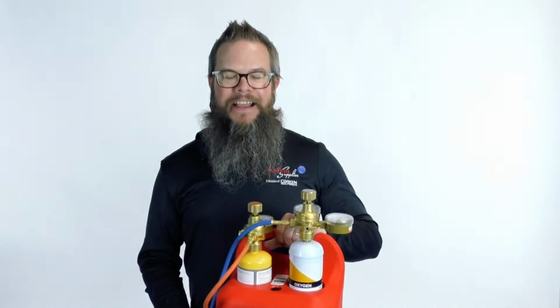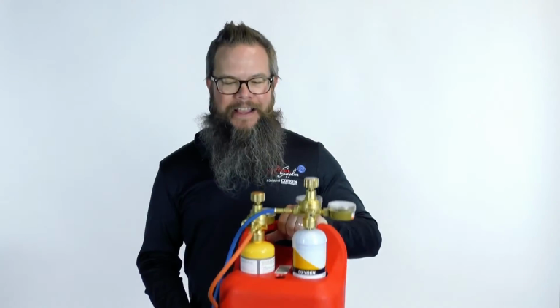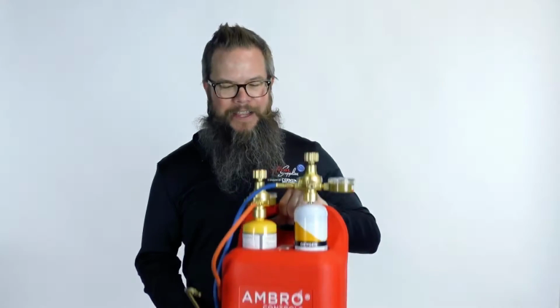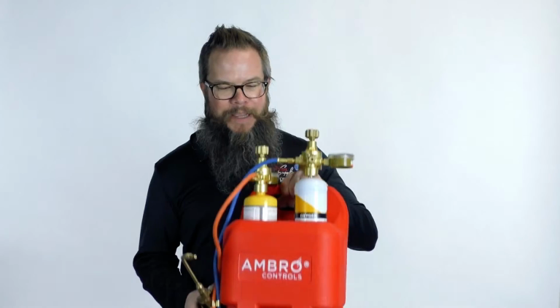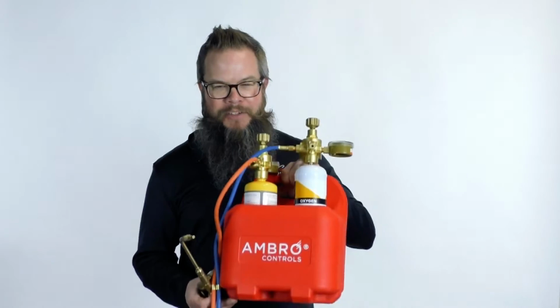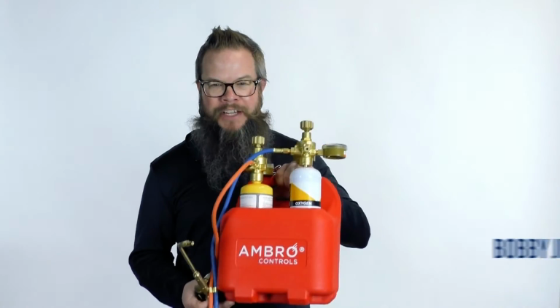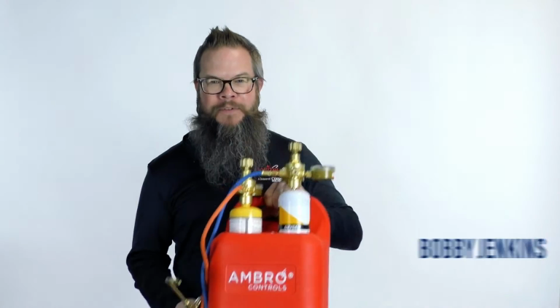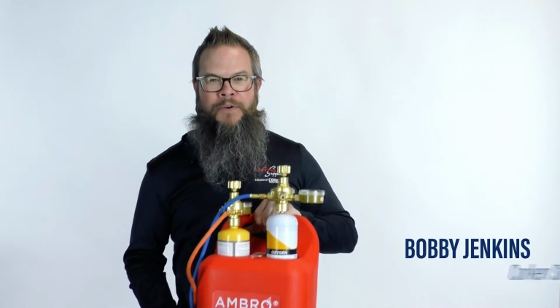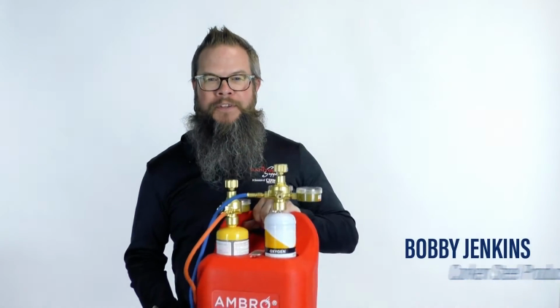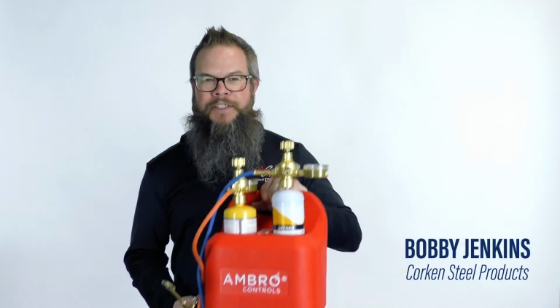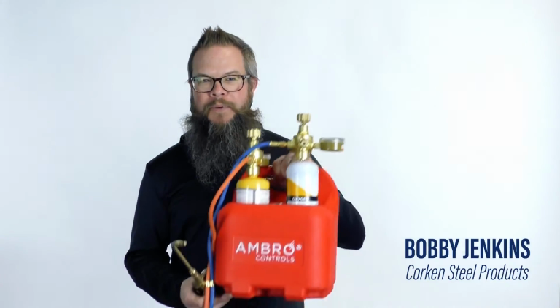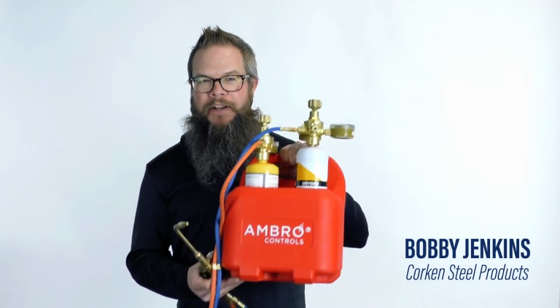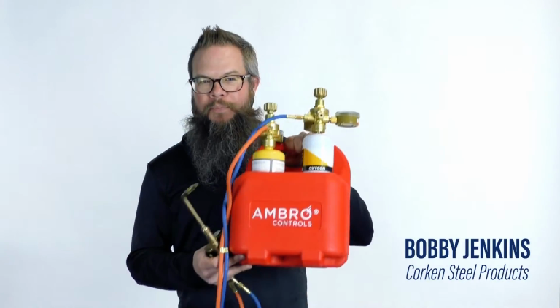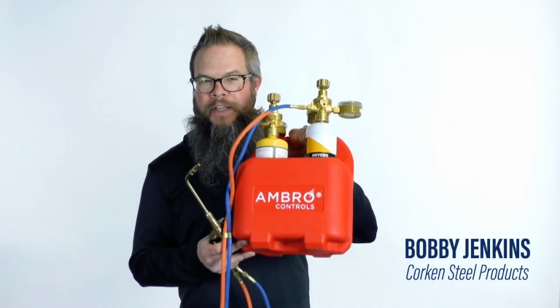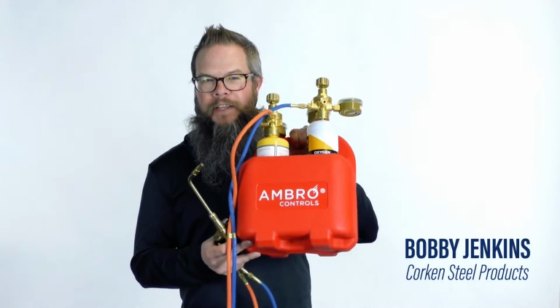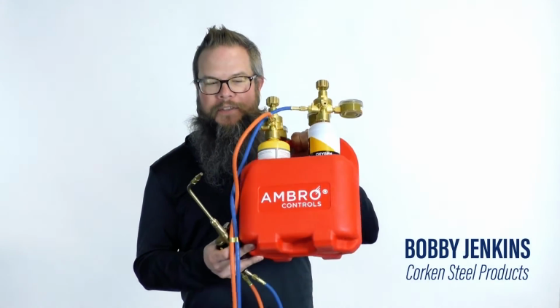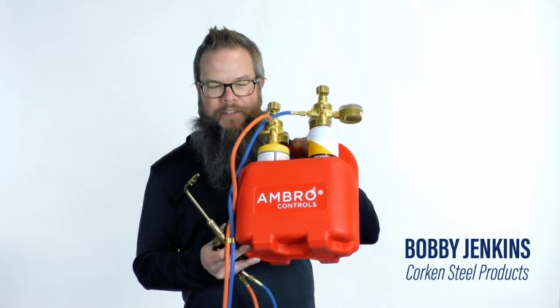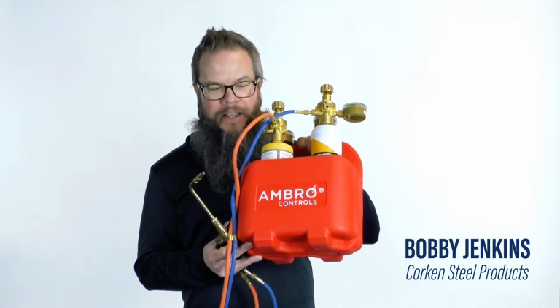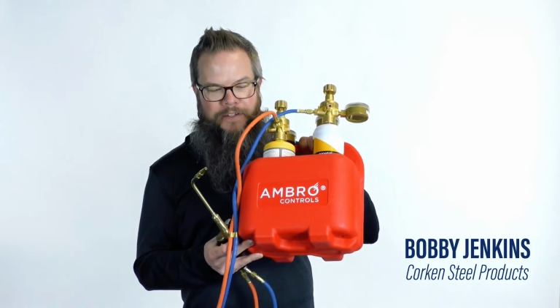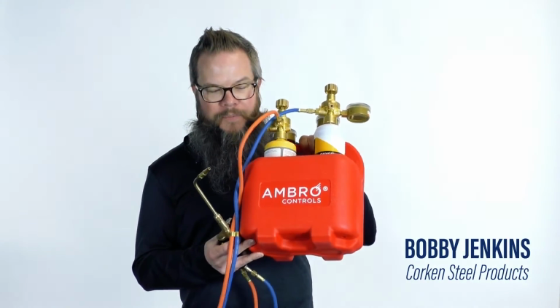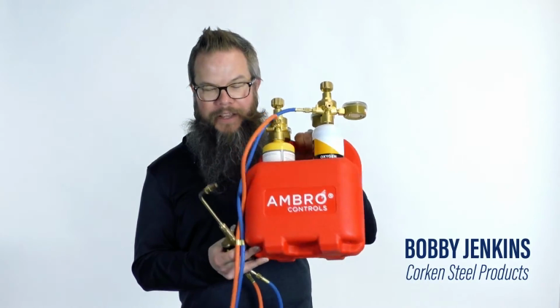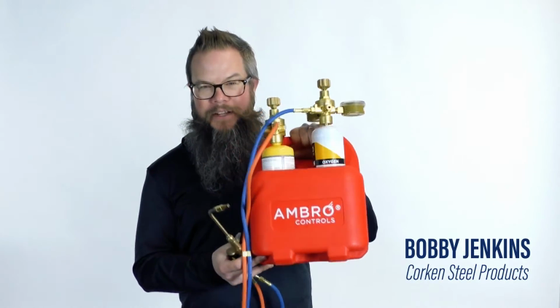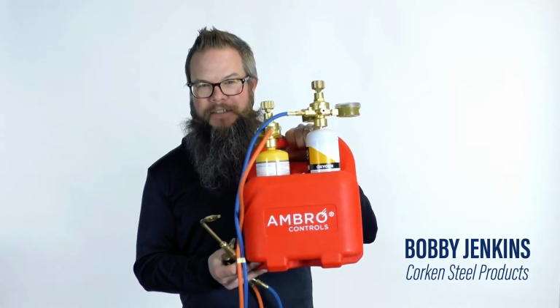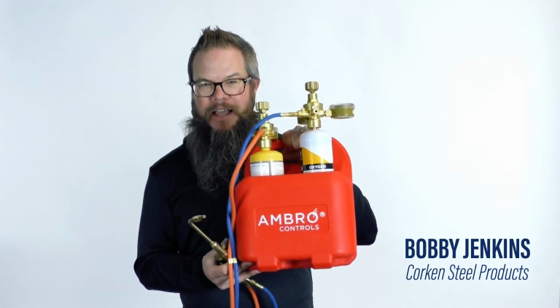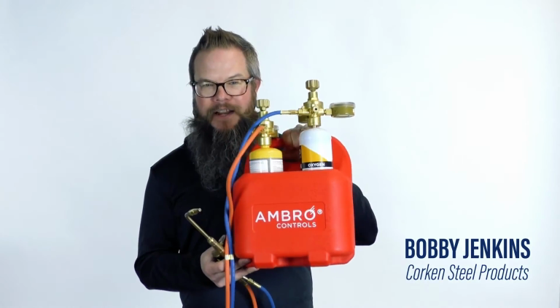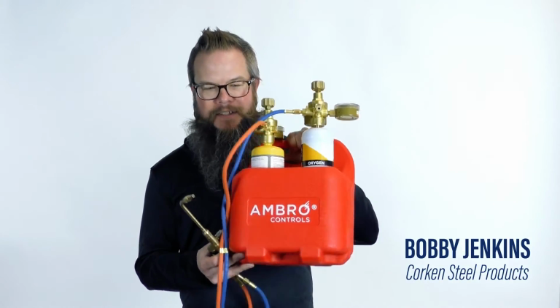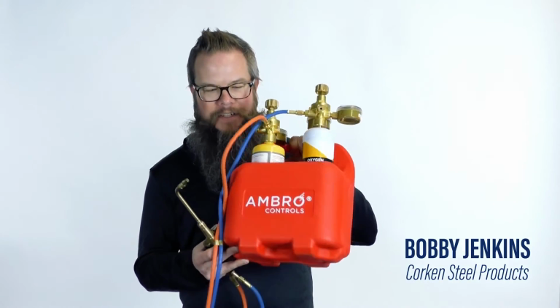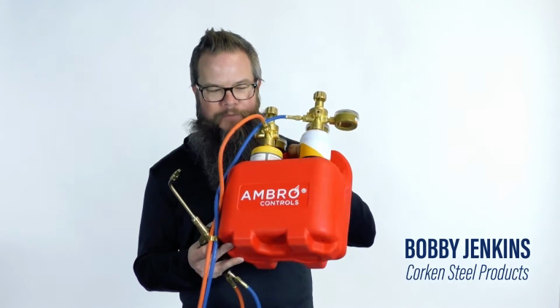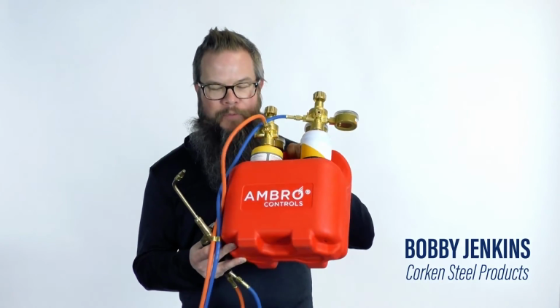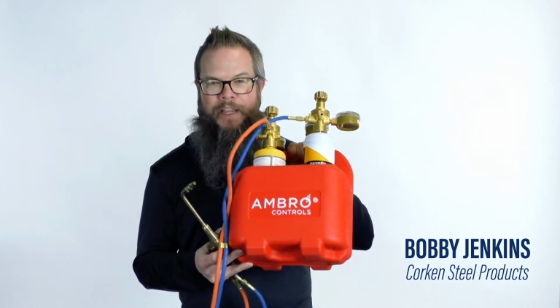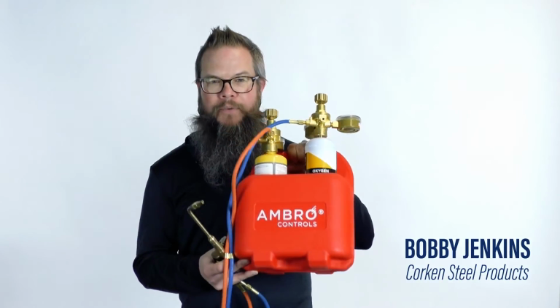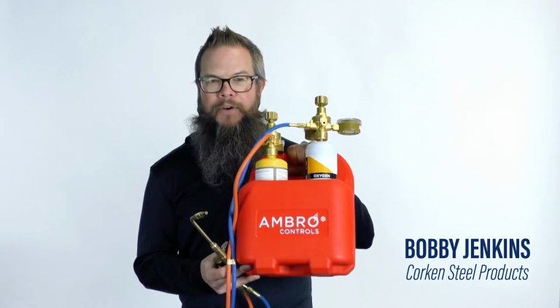Hi, Bobby Jacobs of Cork and Seal Products bringing you this hot new product, Oxyset from Ambro.